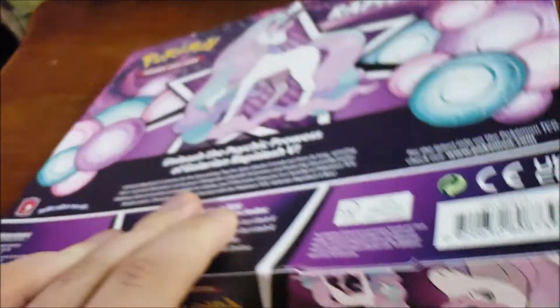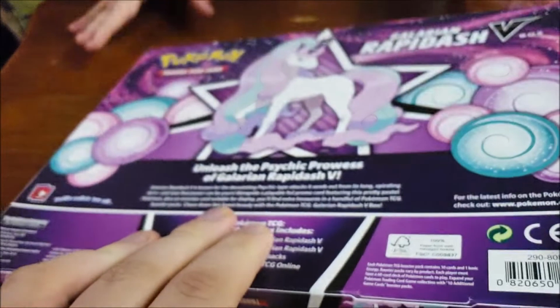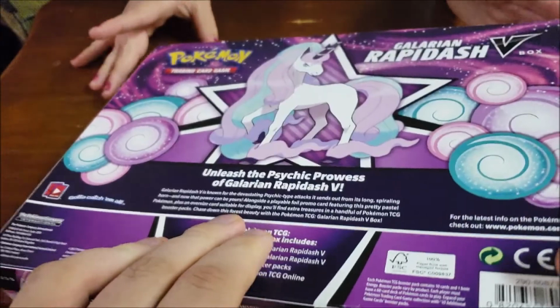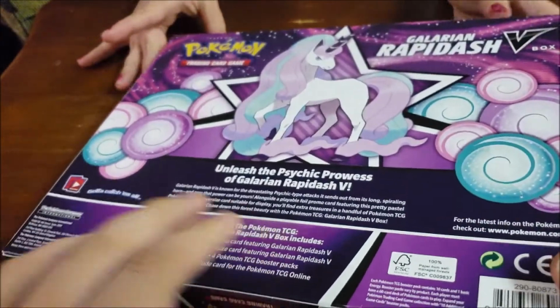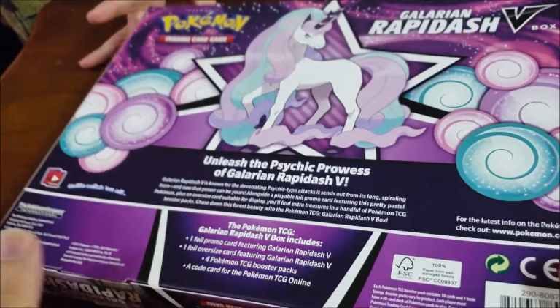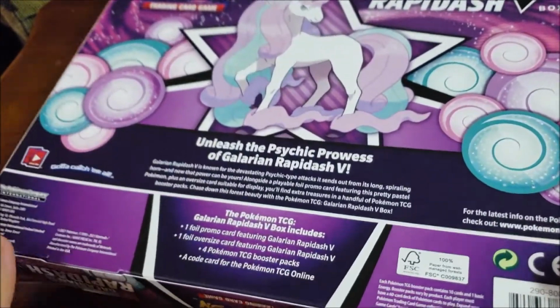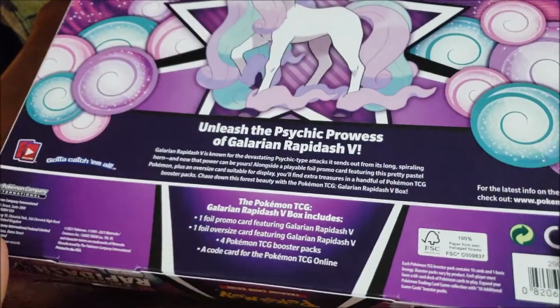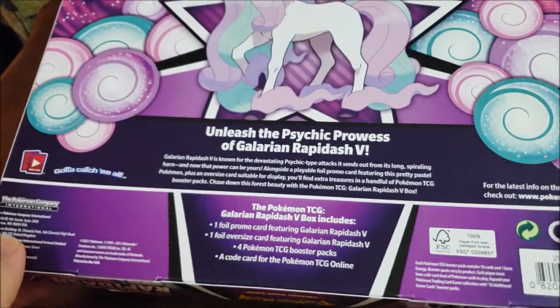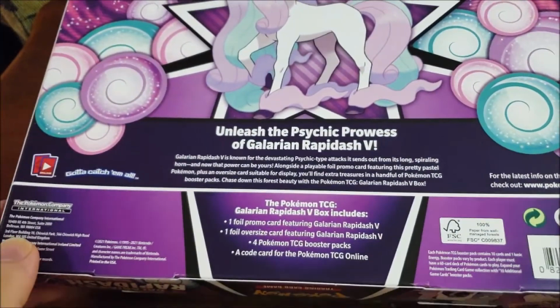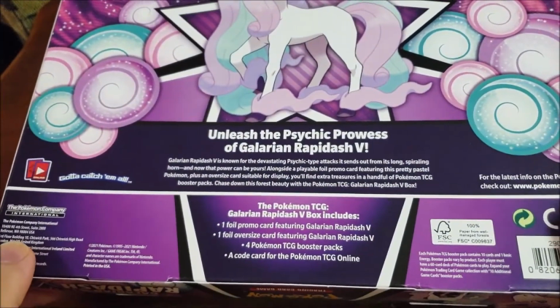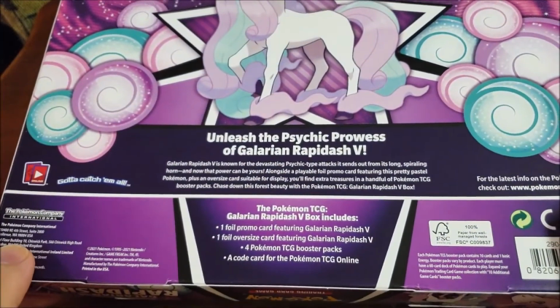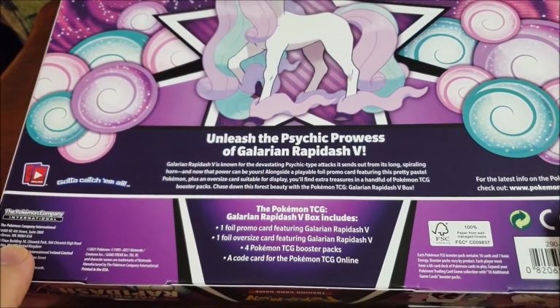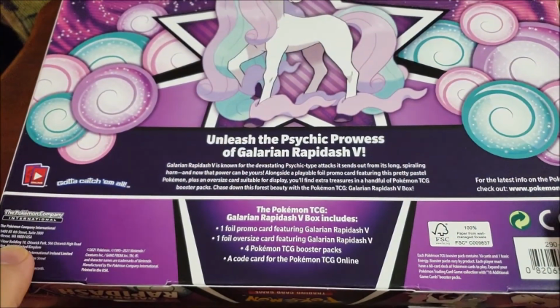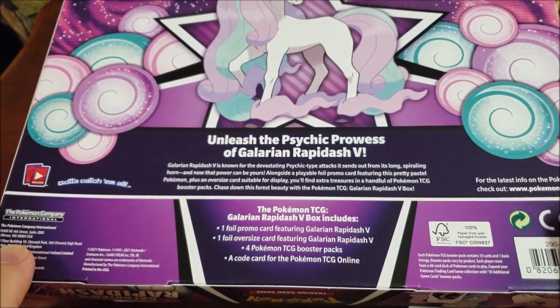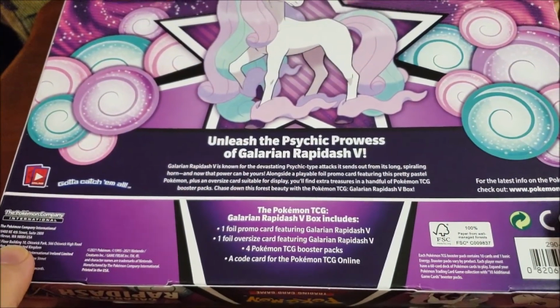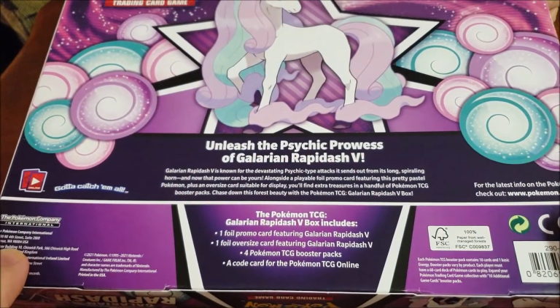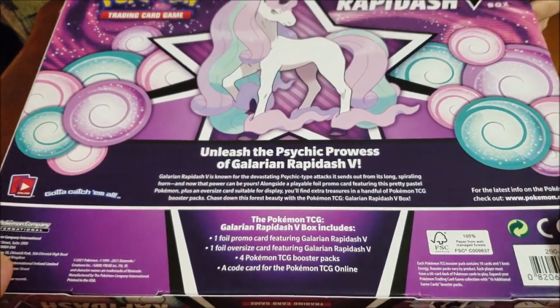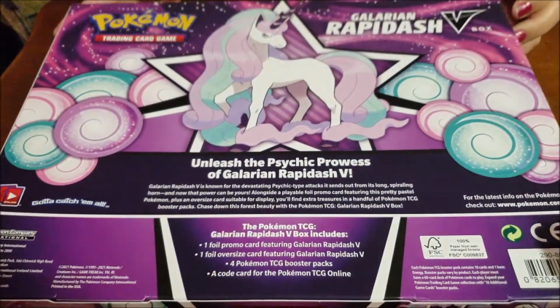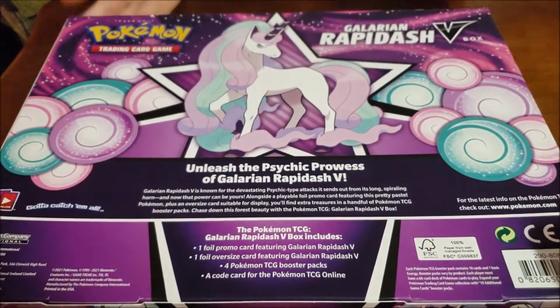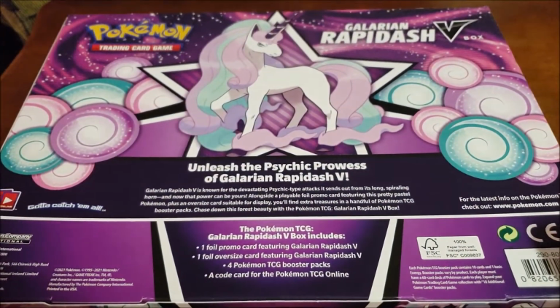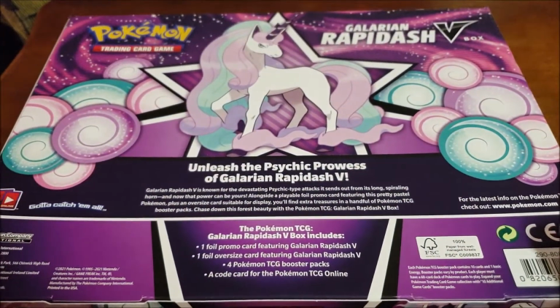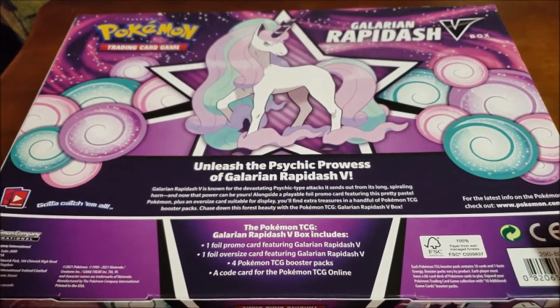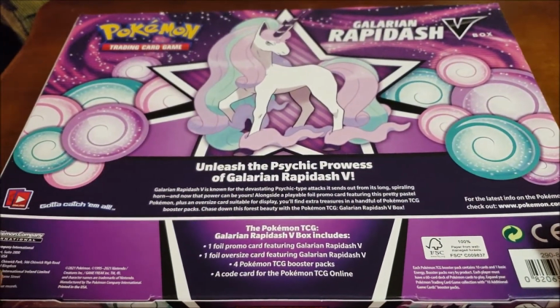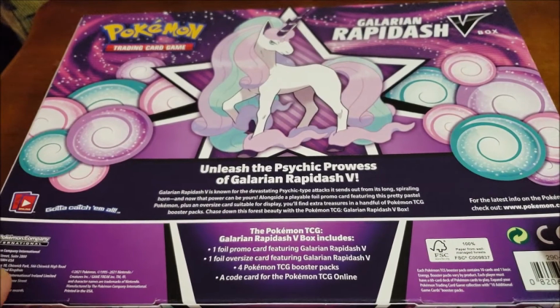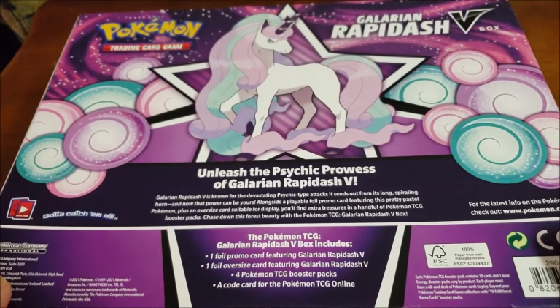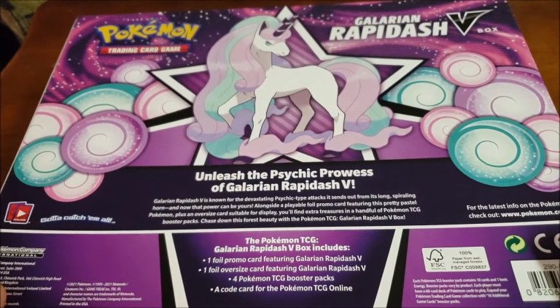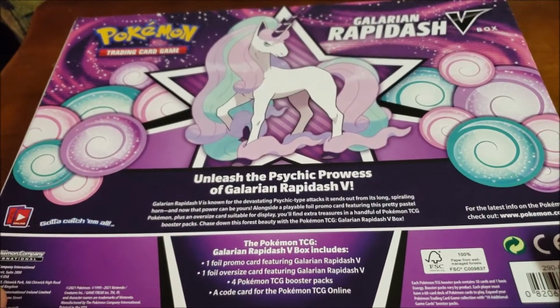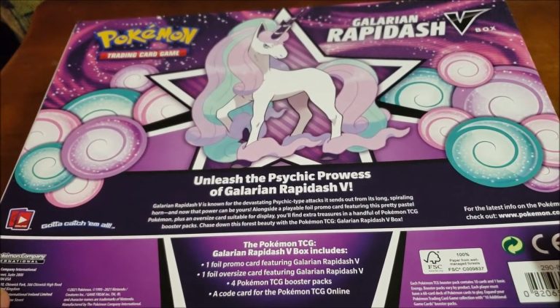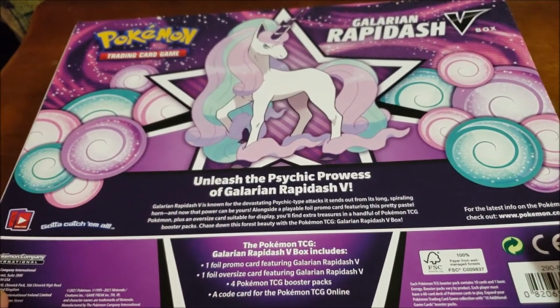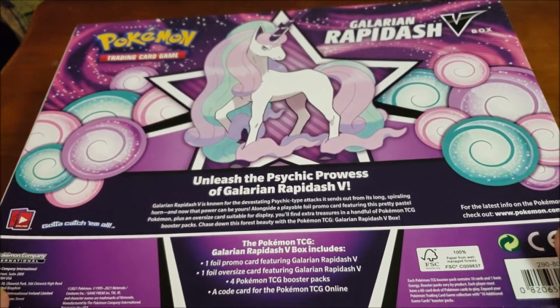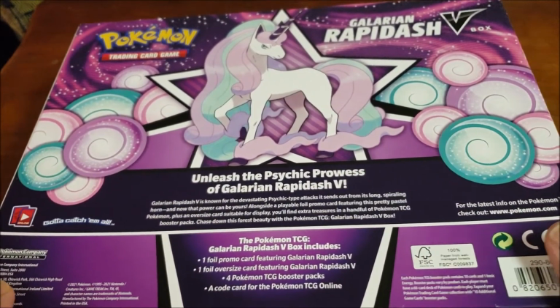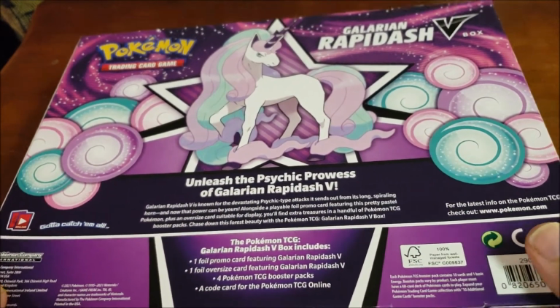And this is the back. We have Galarian Rapidash. And she's beautiful.